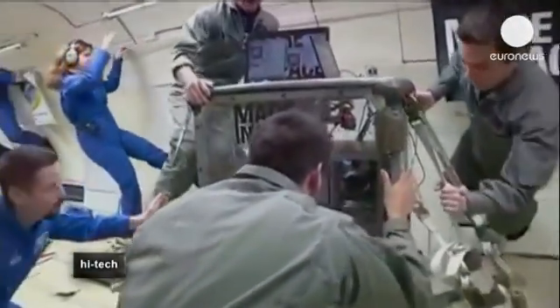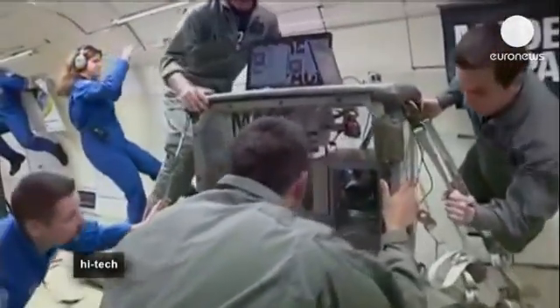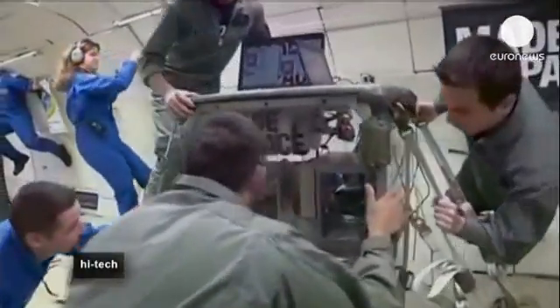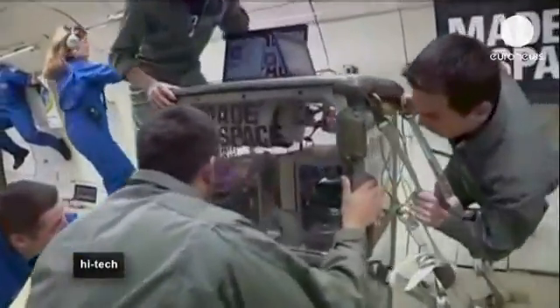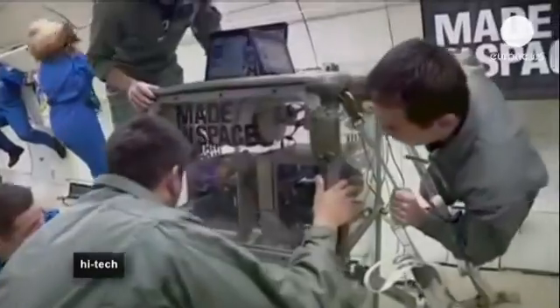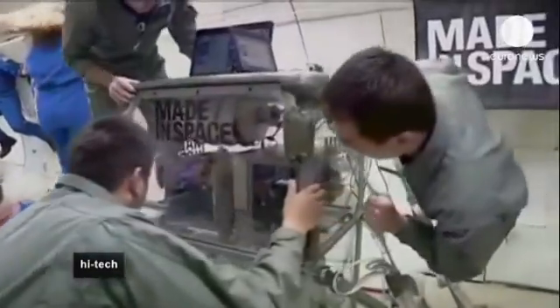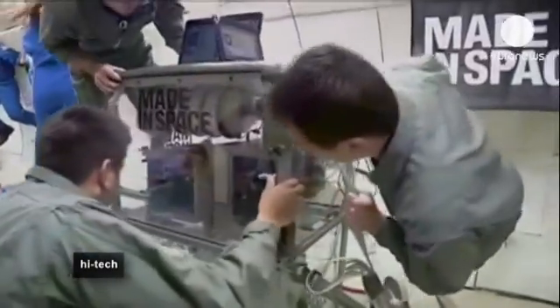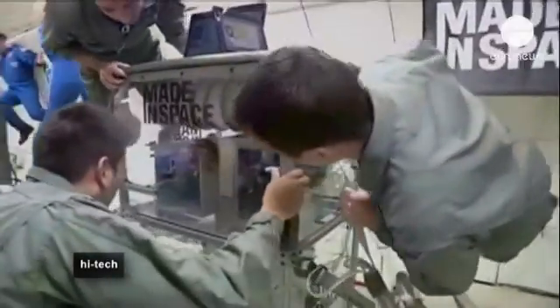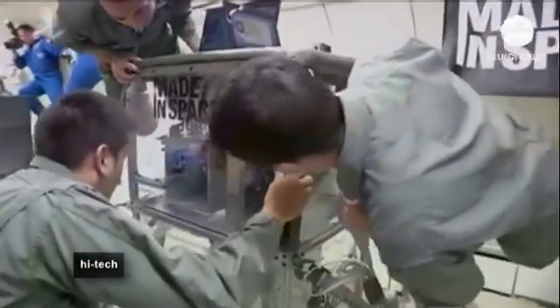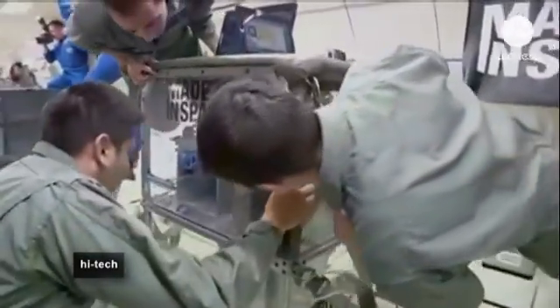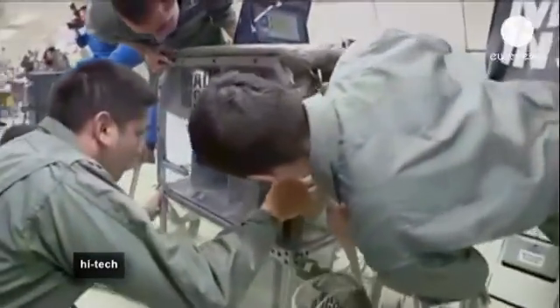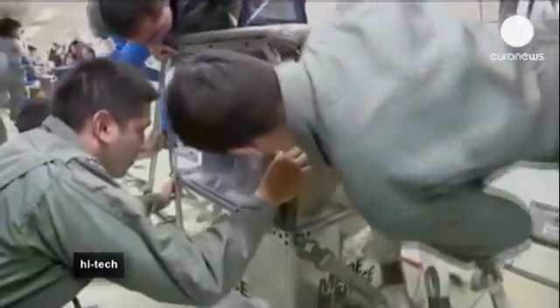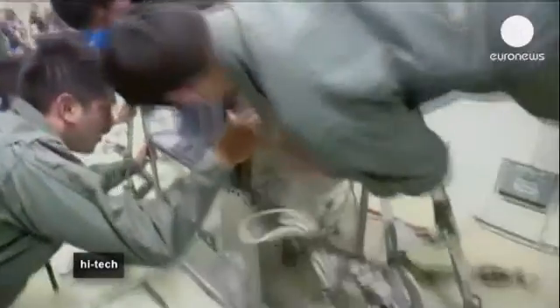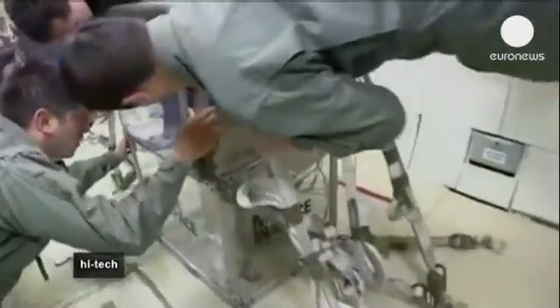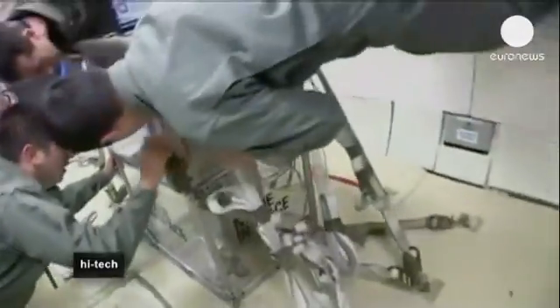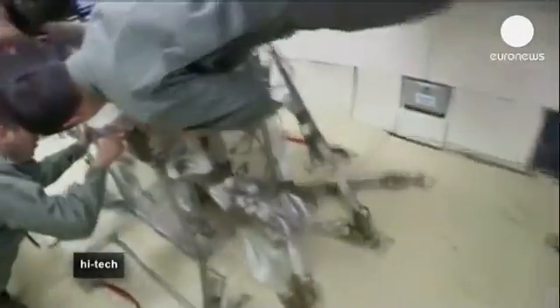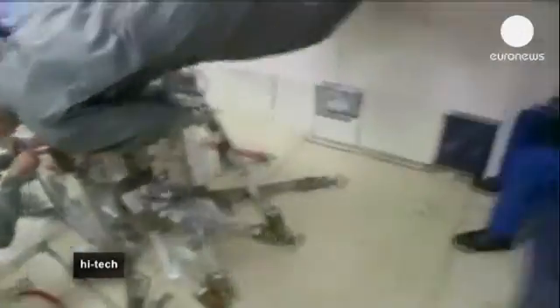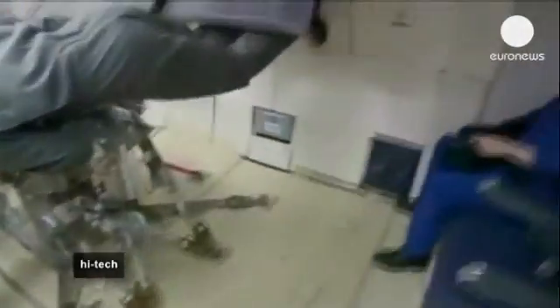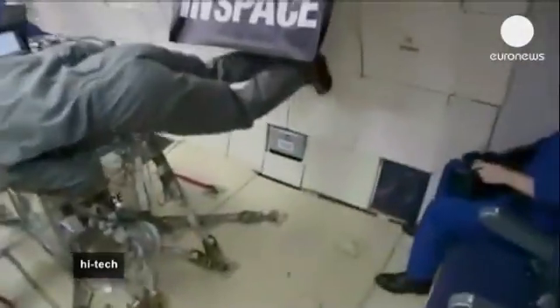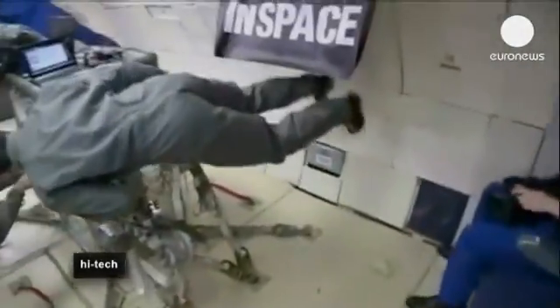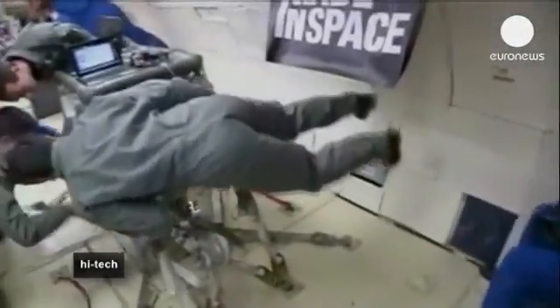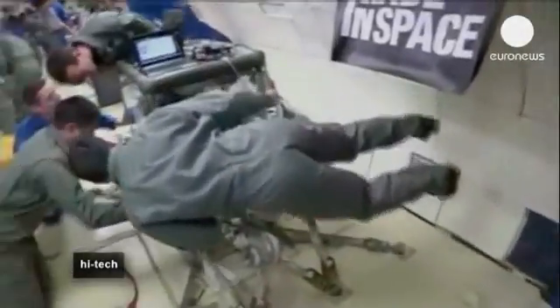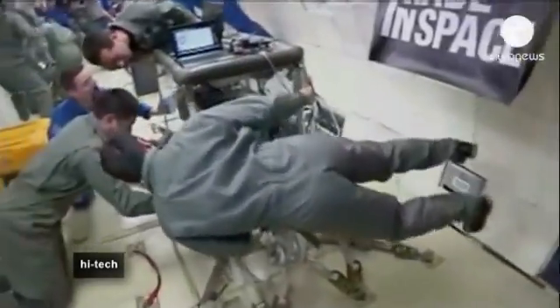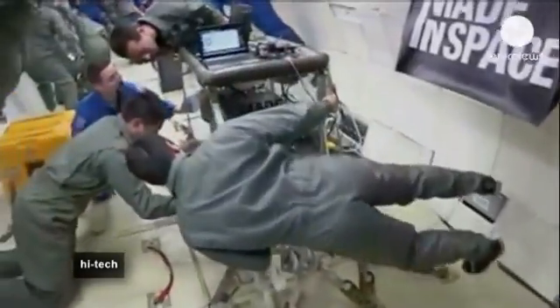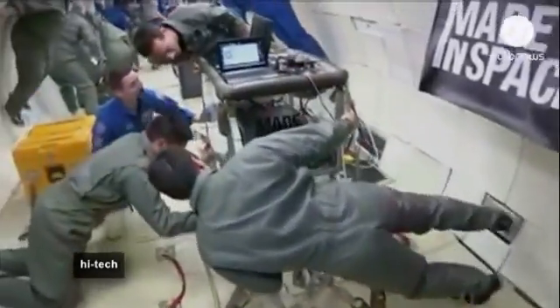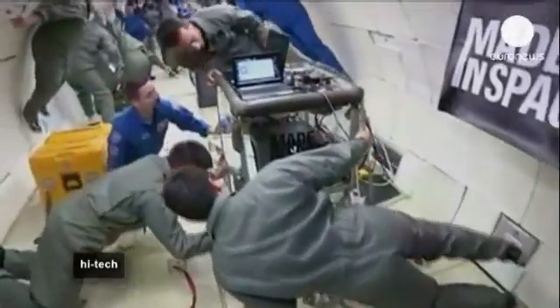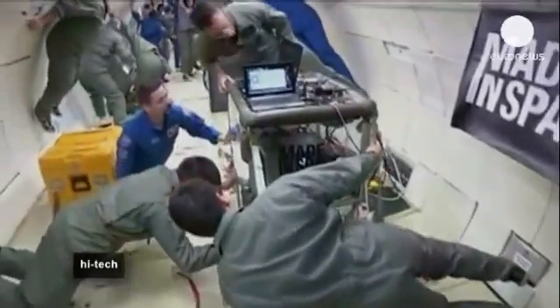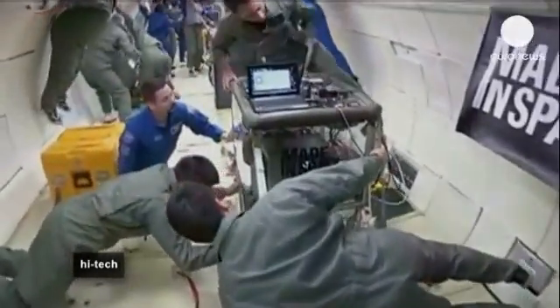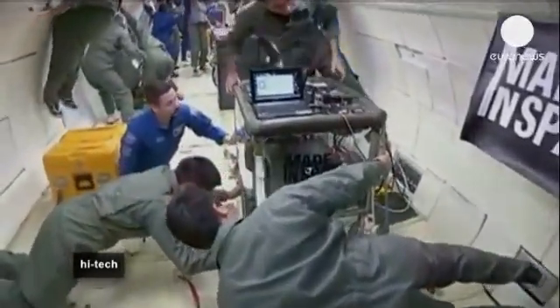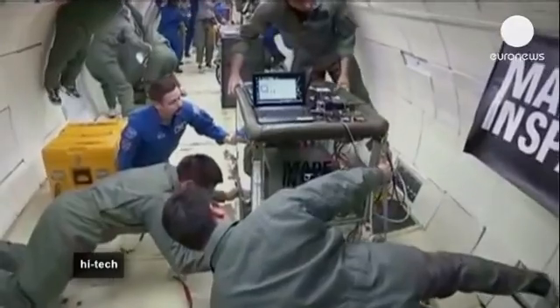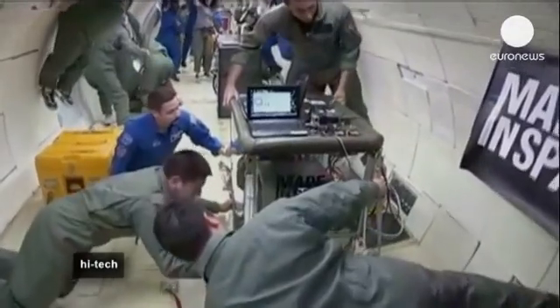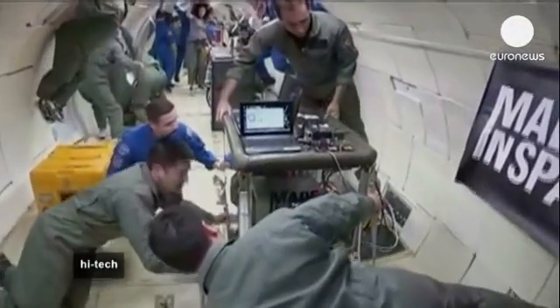Currently, all missions rely on supplies and equipment from Earth, but what 3D printing could offer is self-sustainable missions.